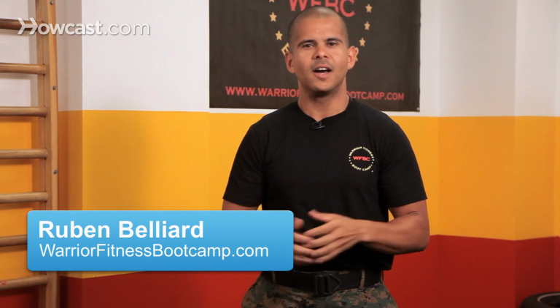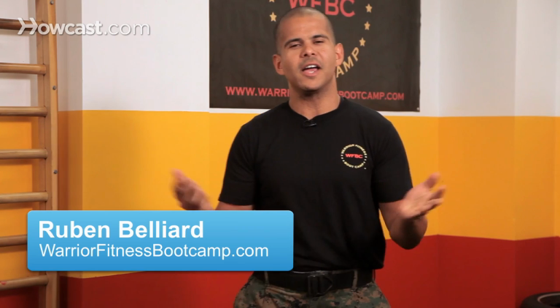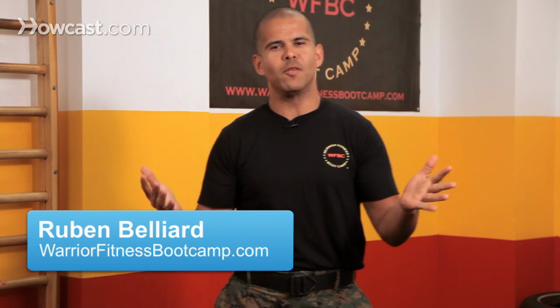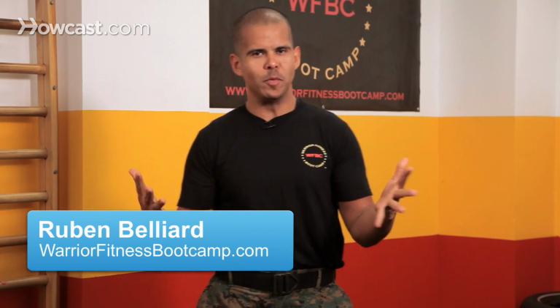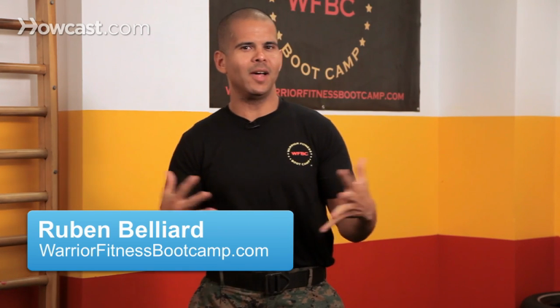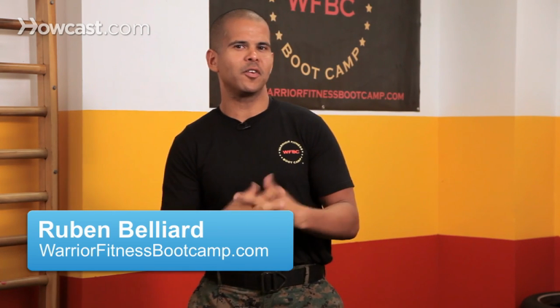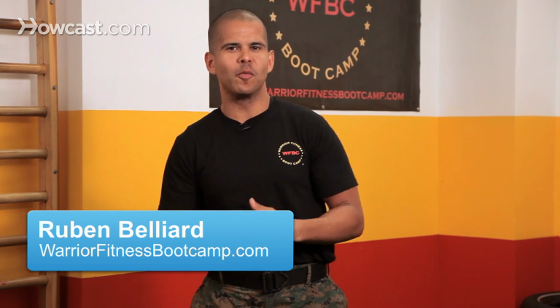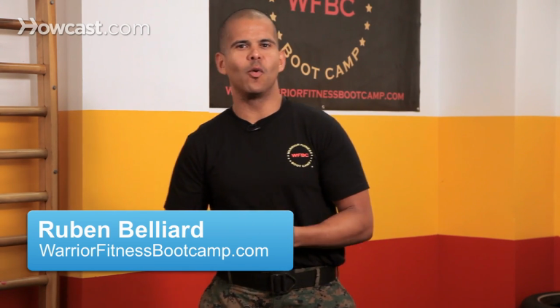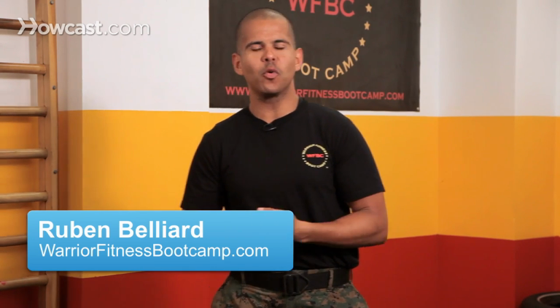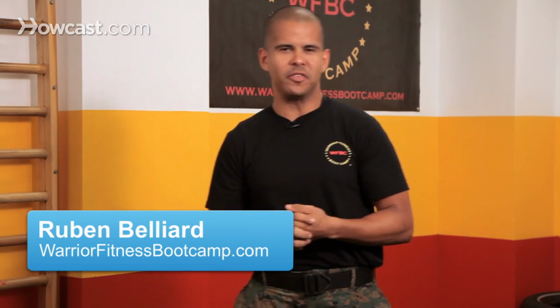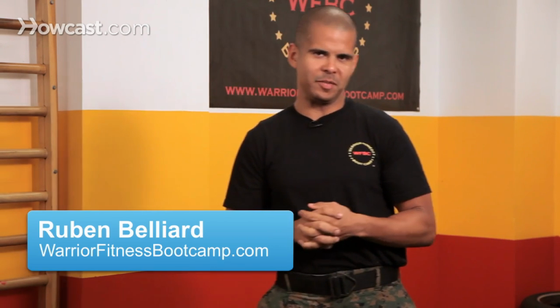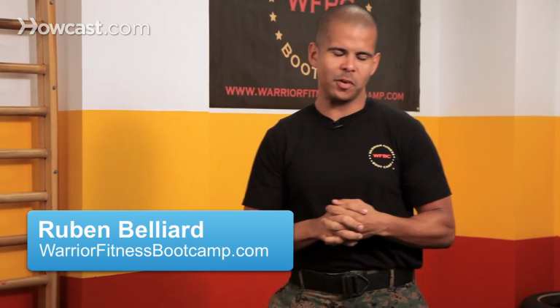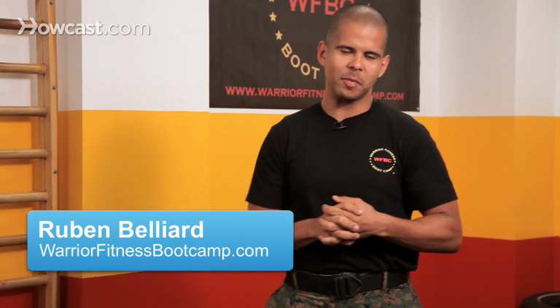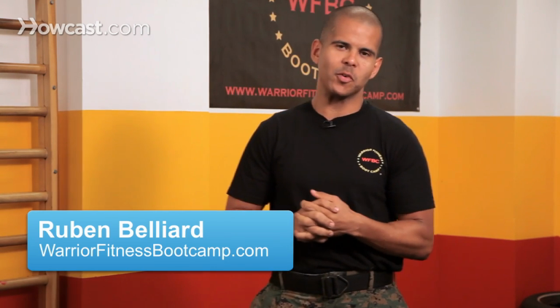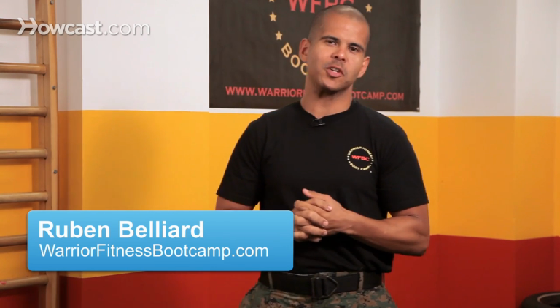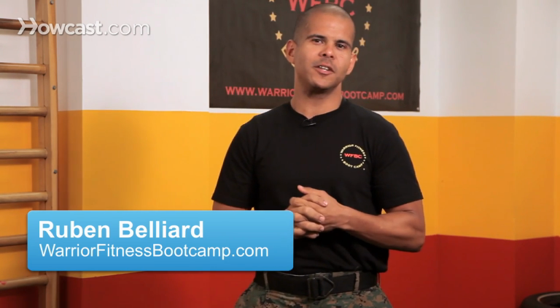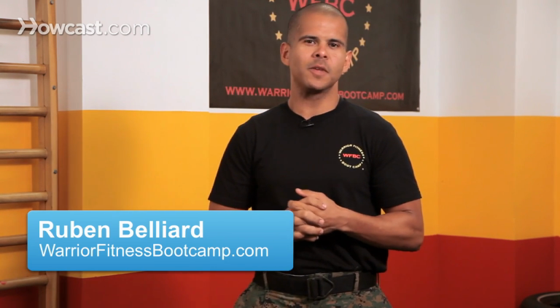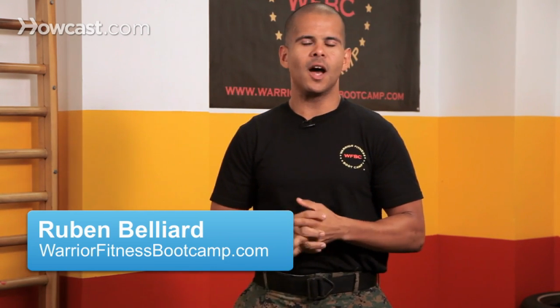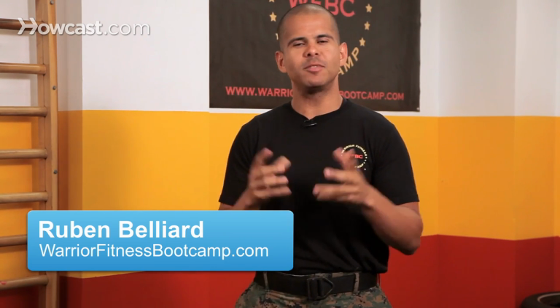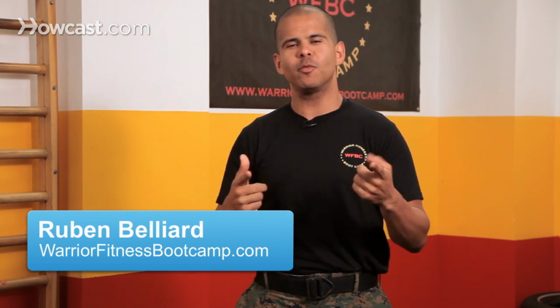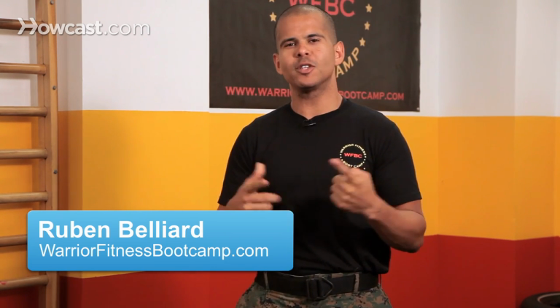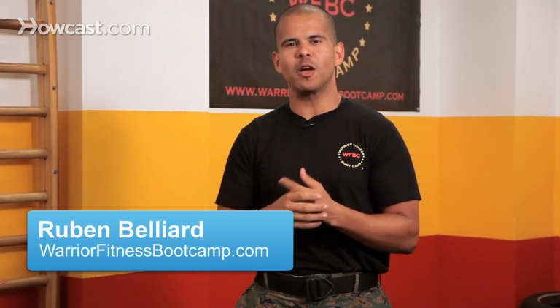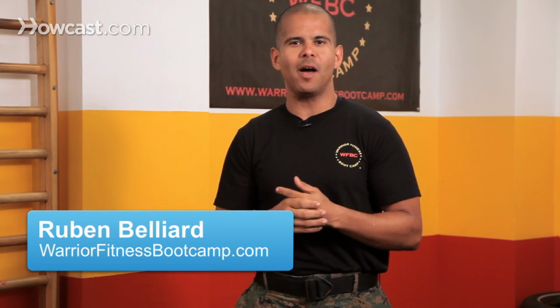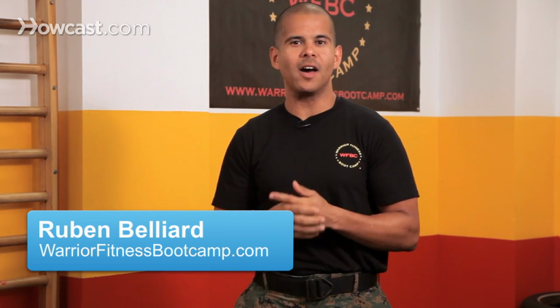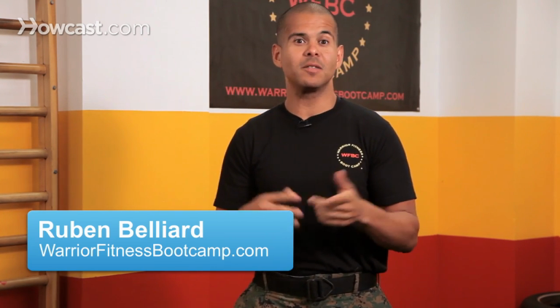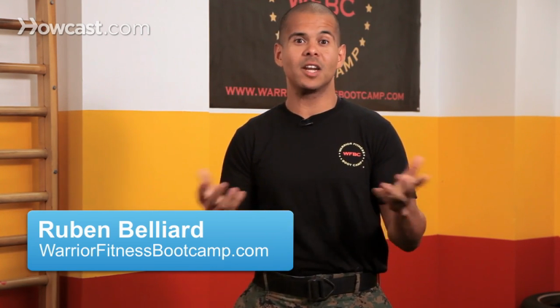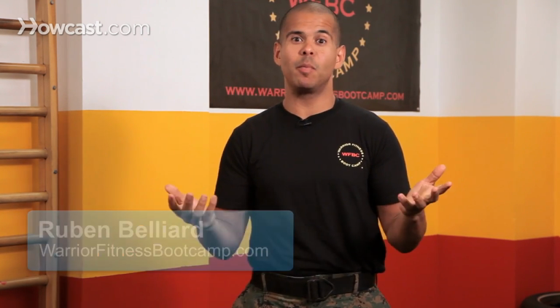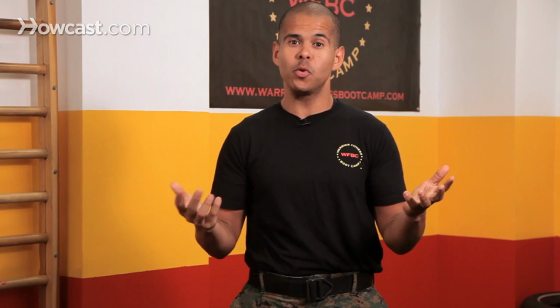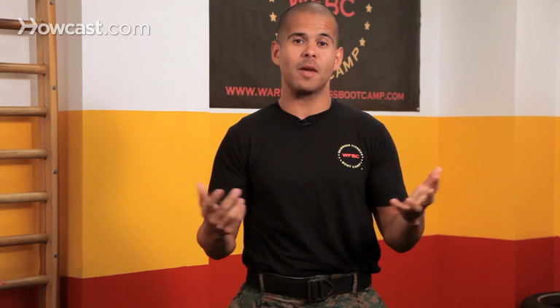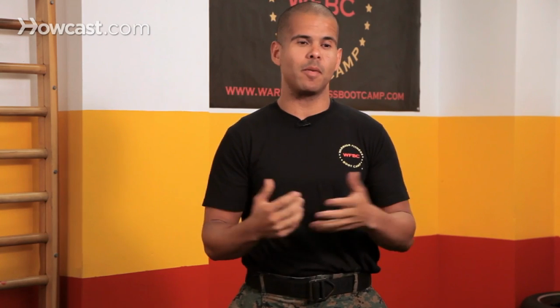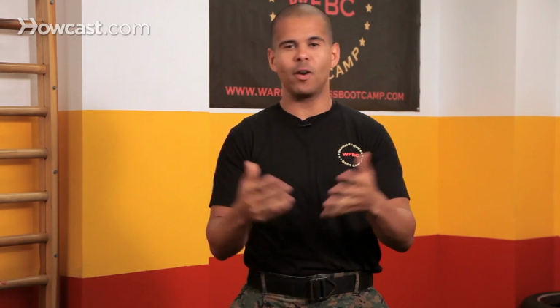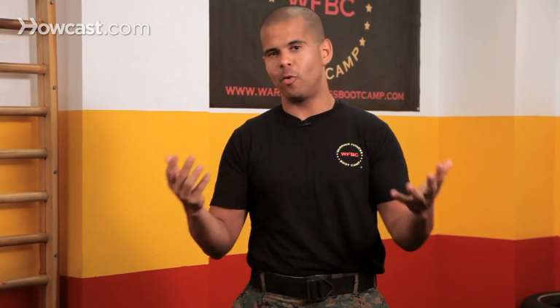Hi, I'm Ruben Belliard from Warrior Fitness Boot Camp here in New York City. Today we're going to talk about how to set up a boot camp at home.